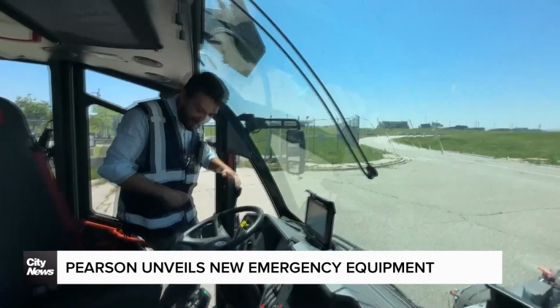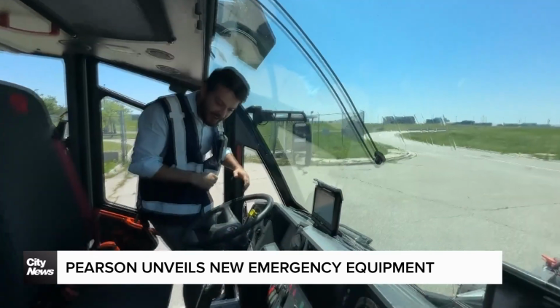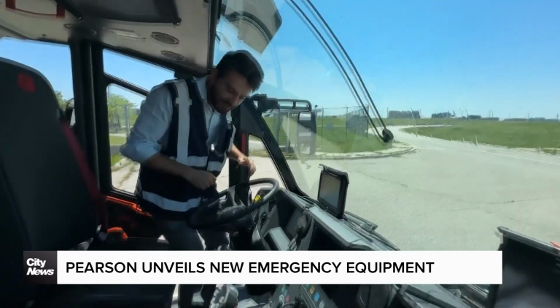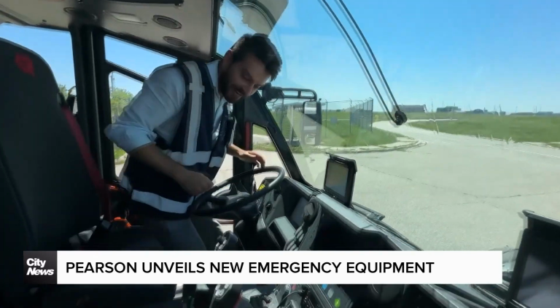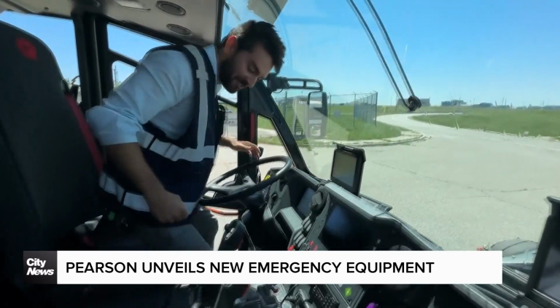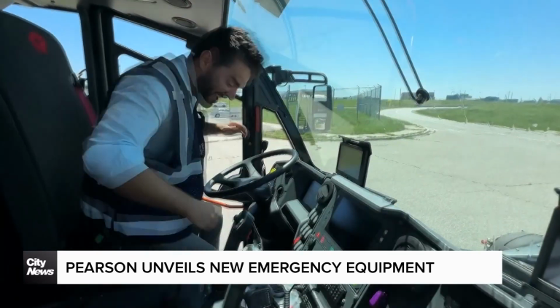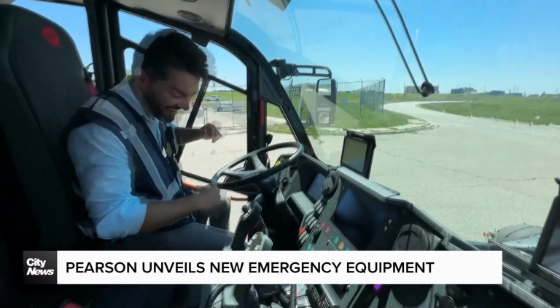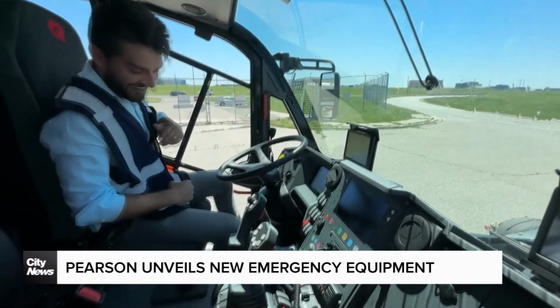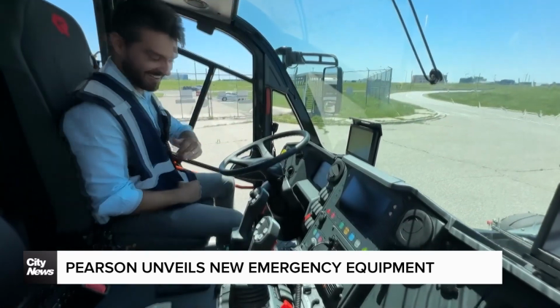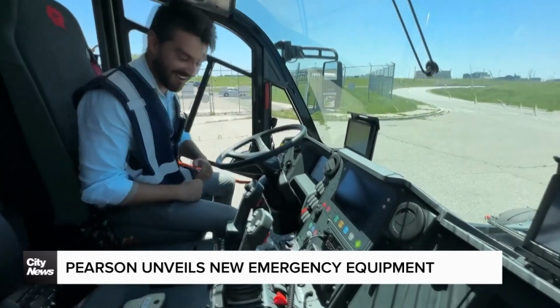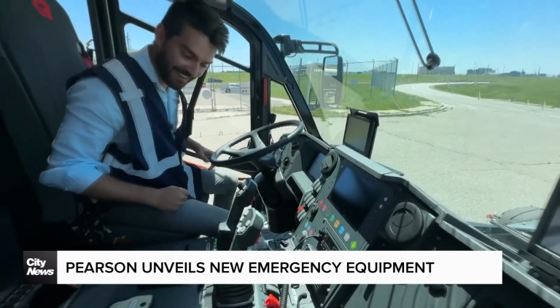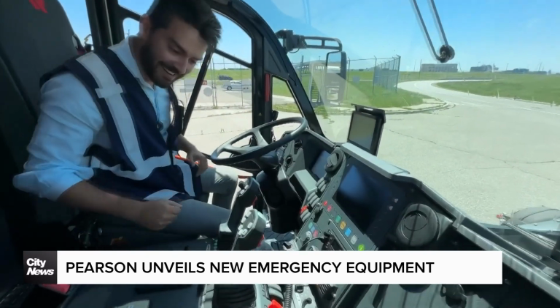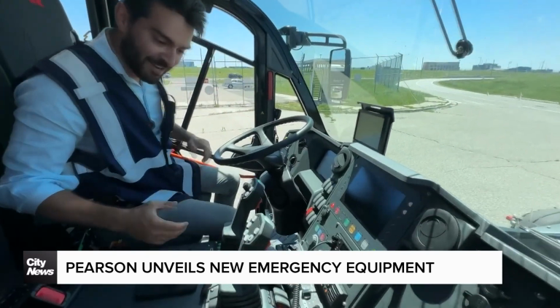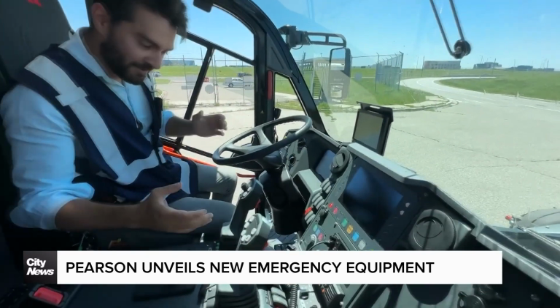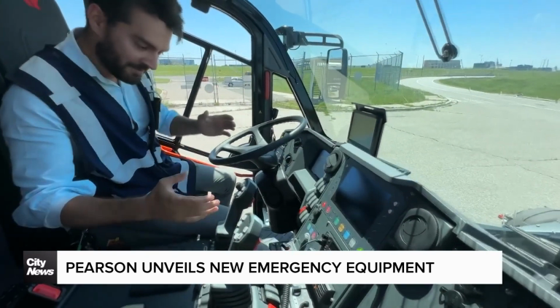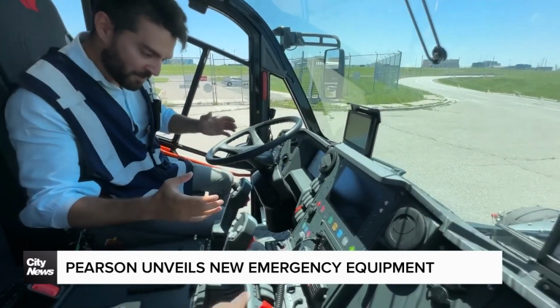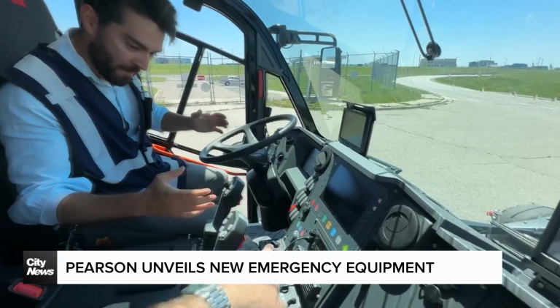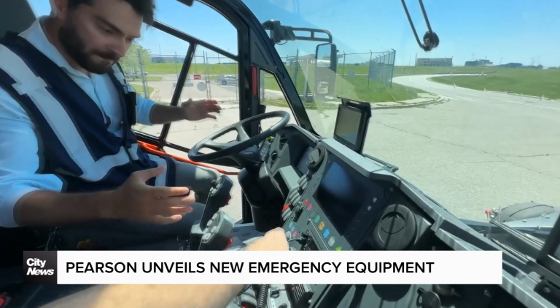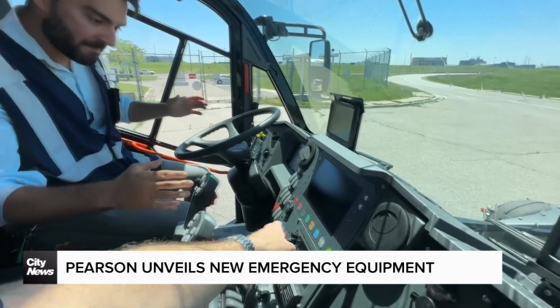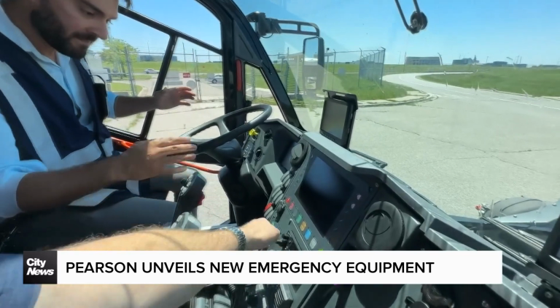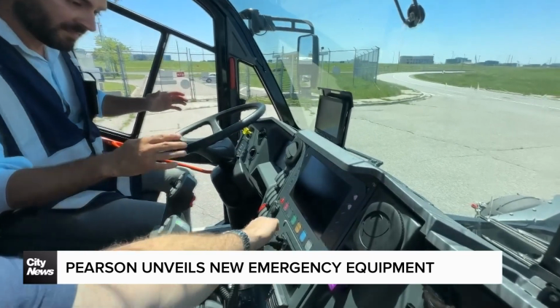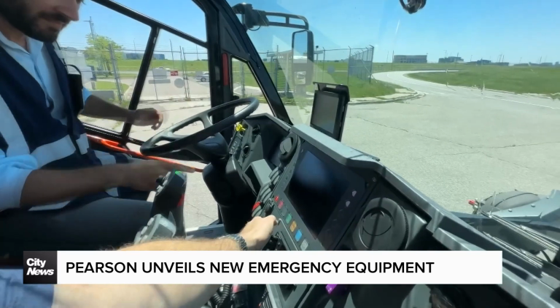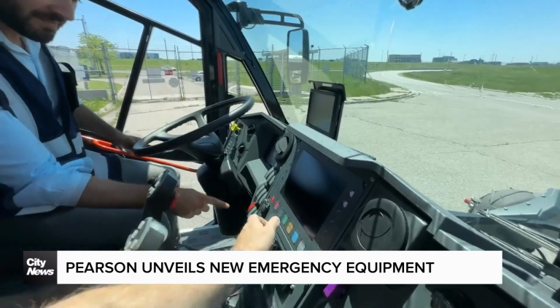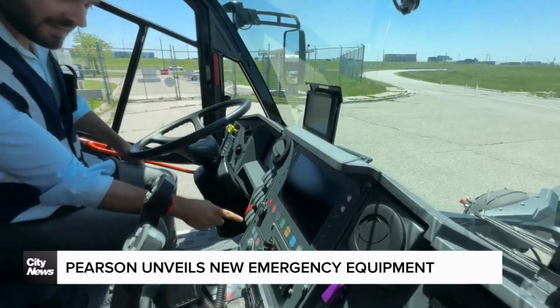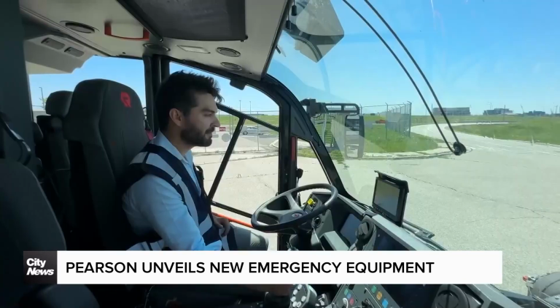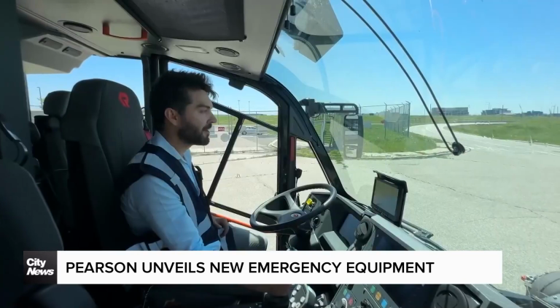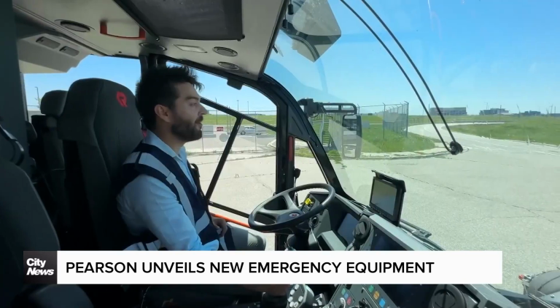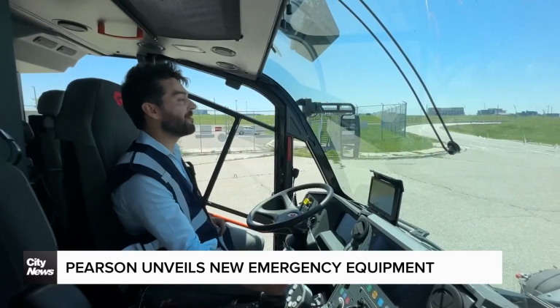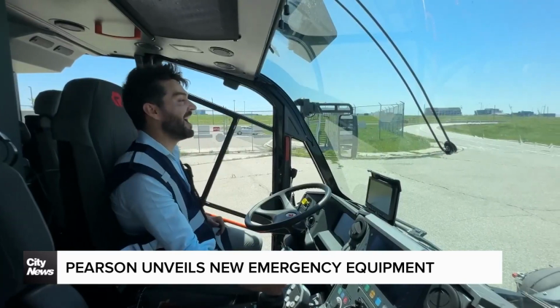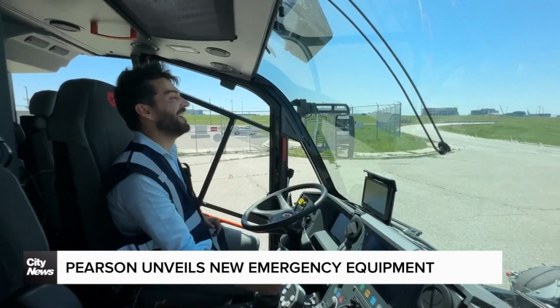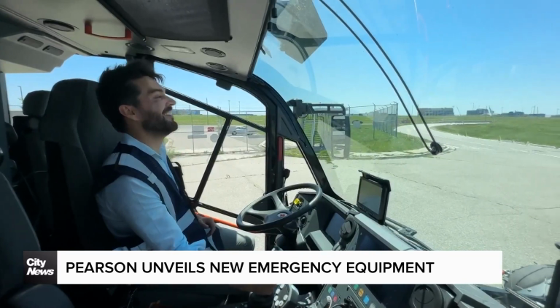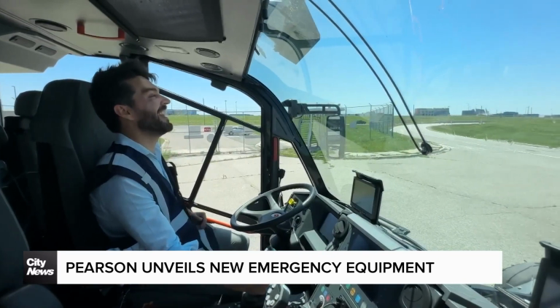So I get to try it? Yeah. In order to start it up, there's a green button here.